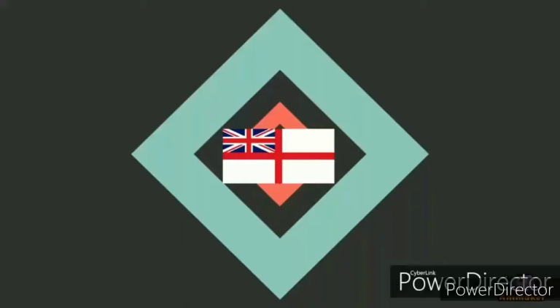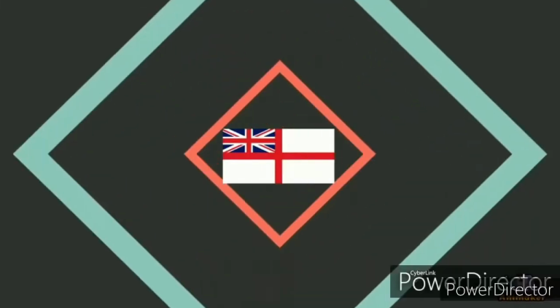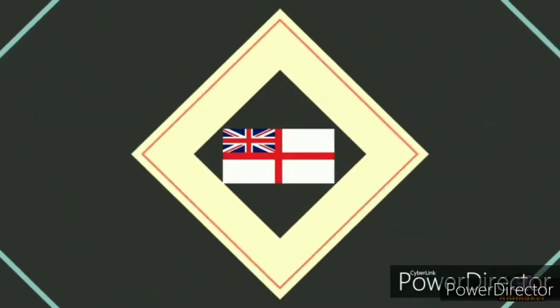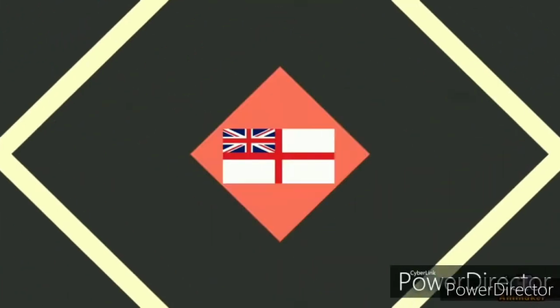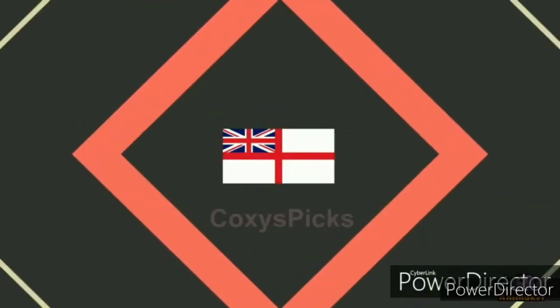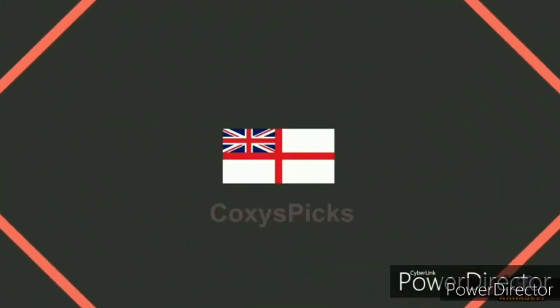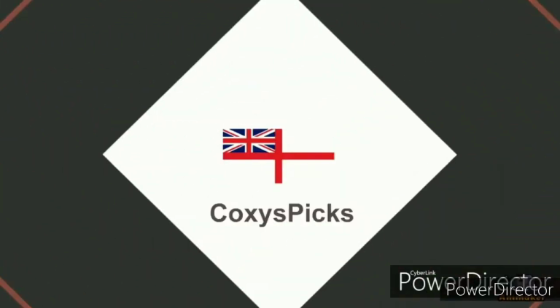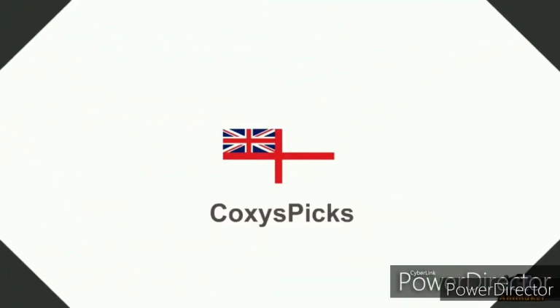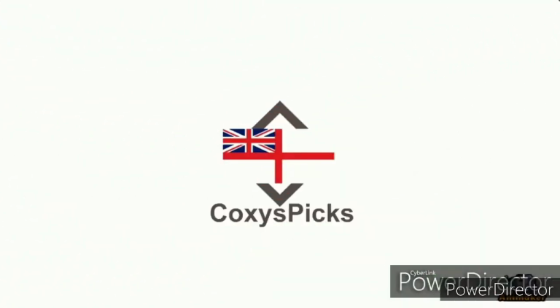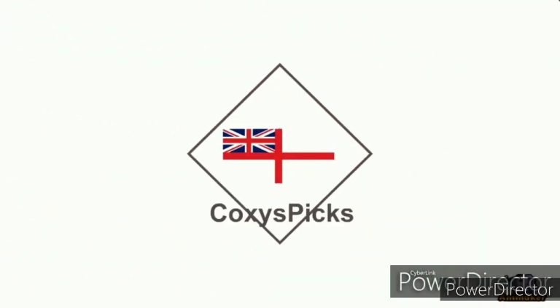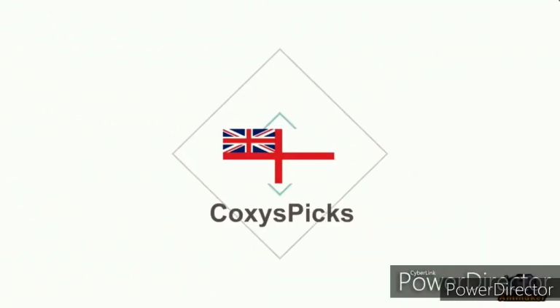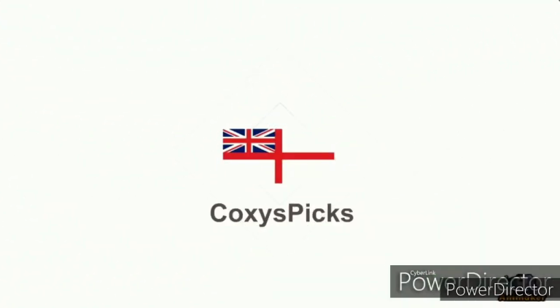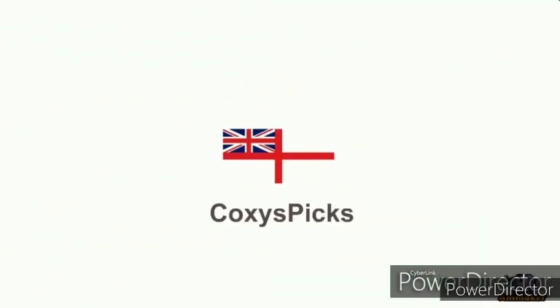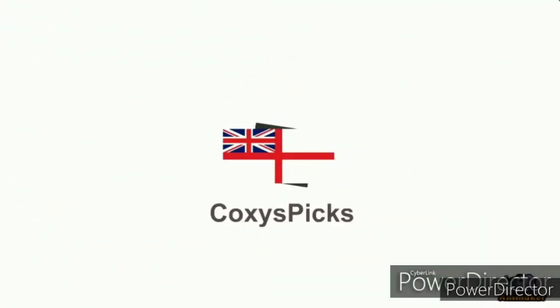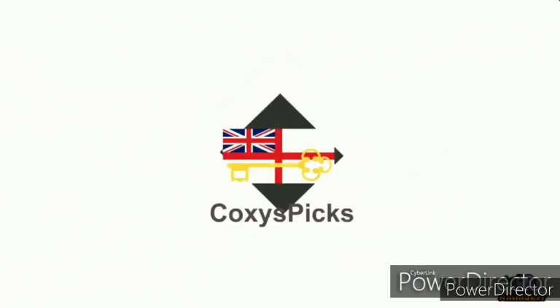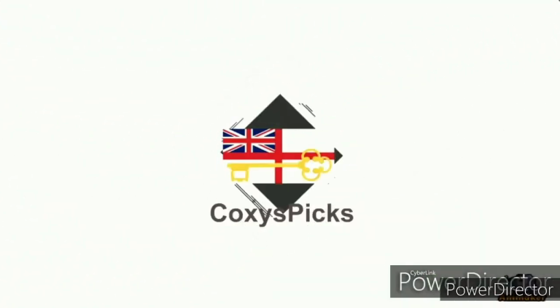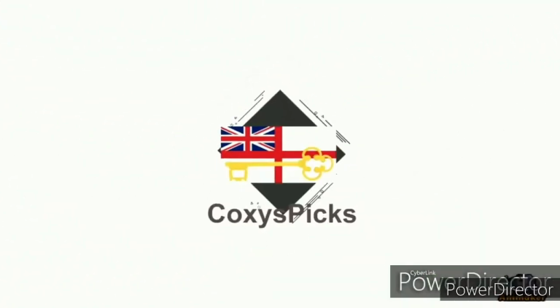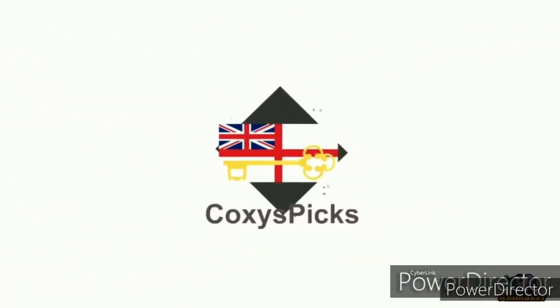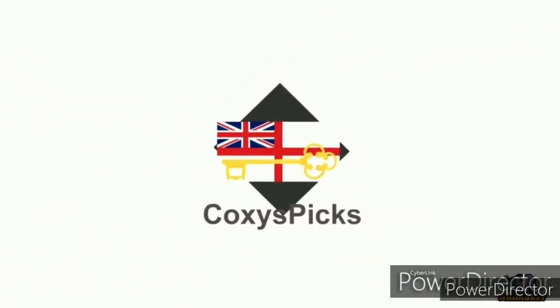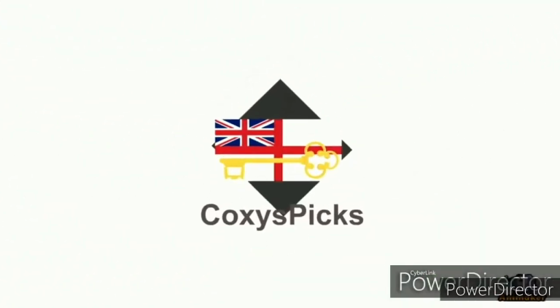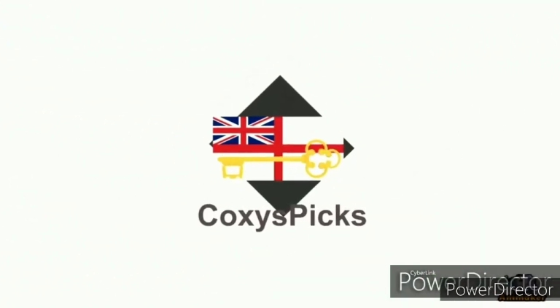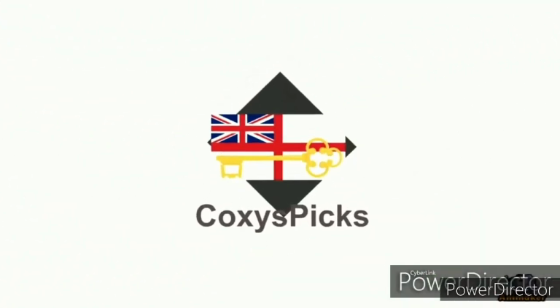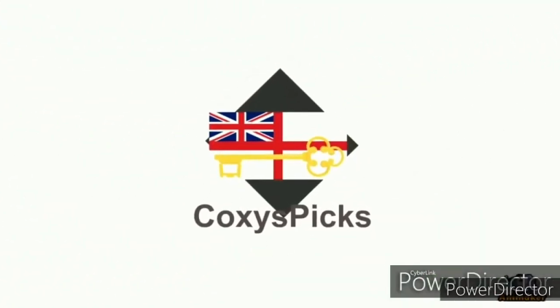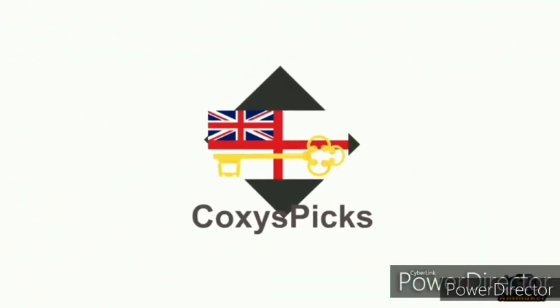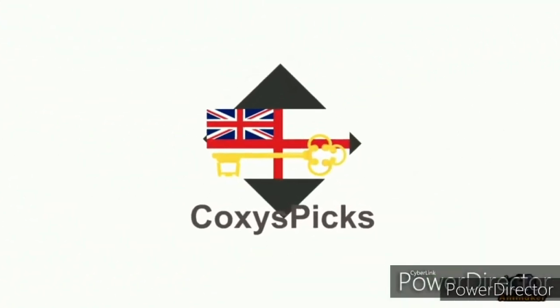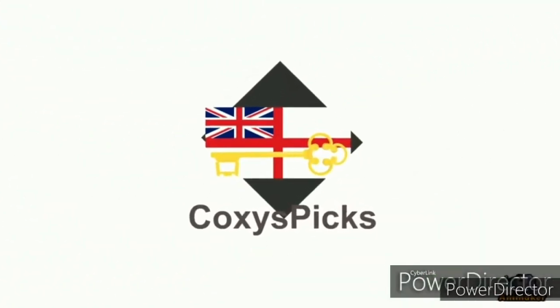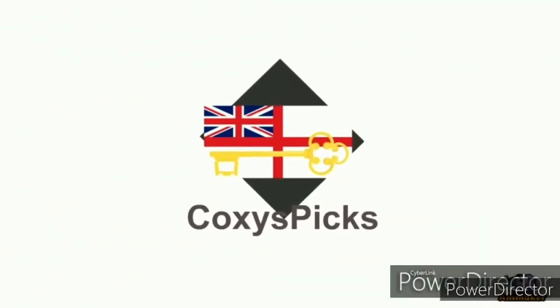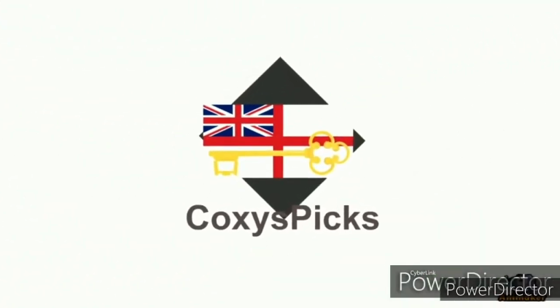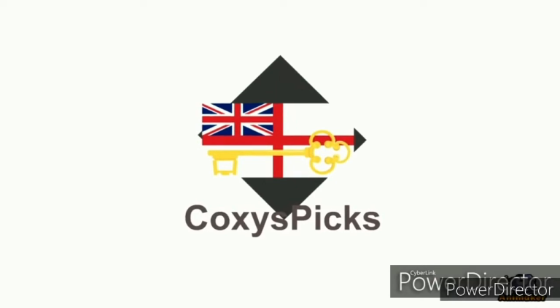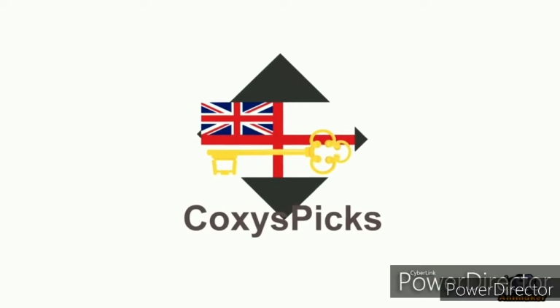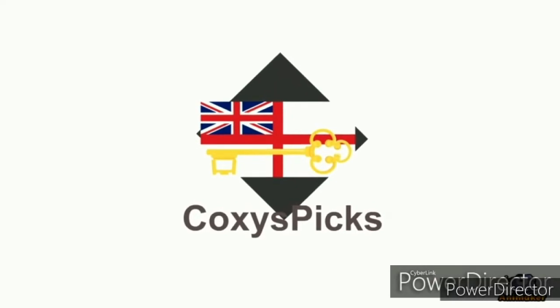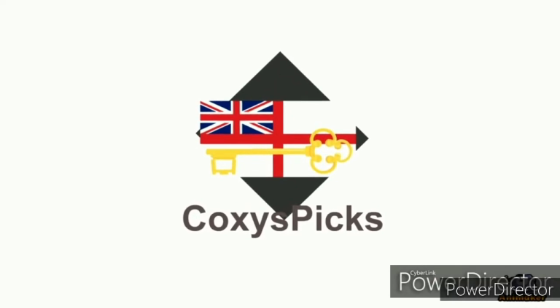Welcome to Coxyspicks. If you like what you see, don't forget to subscribe. Enjoy.